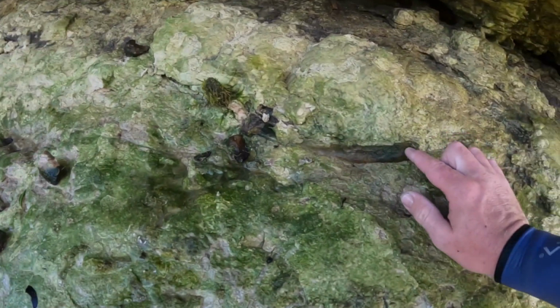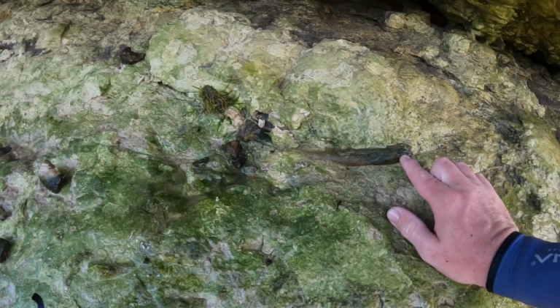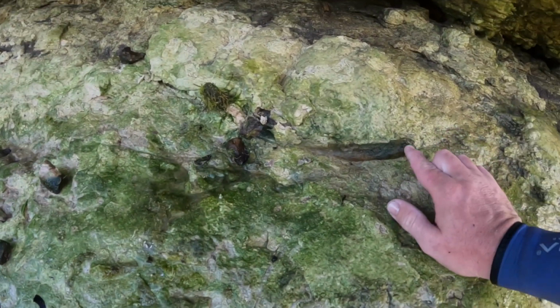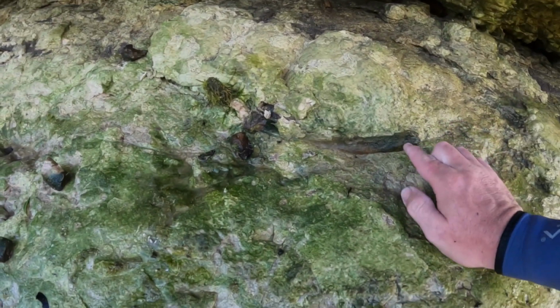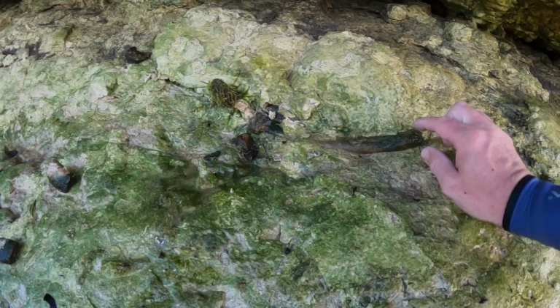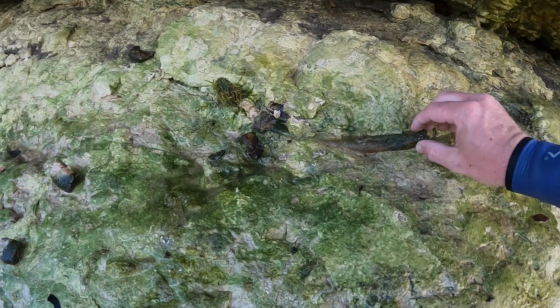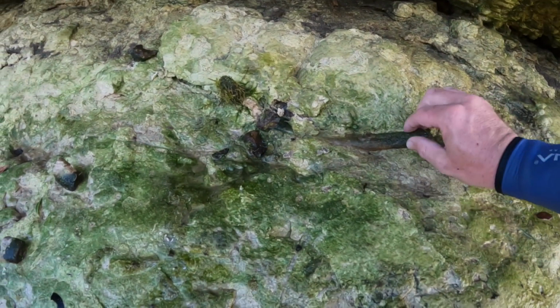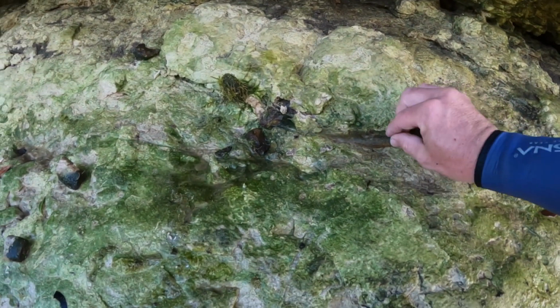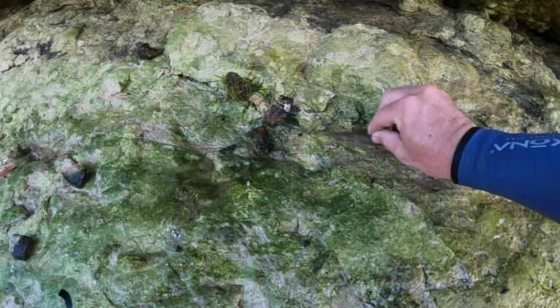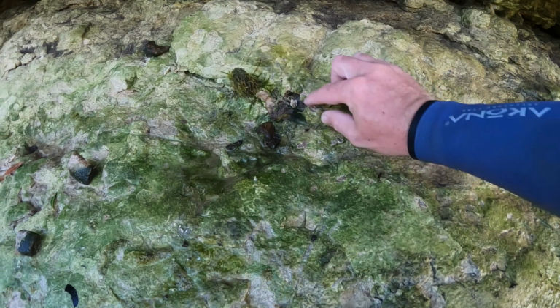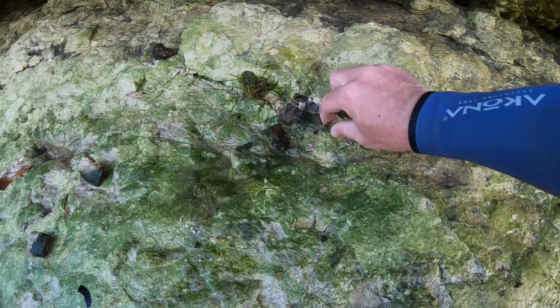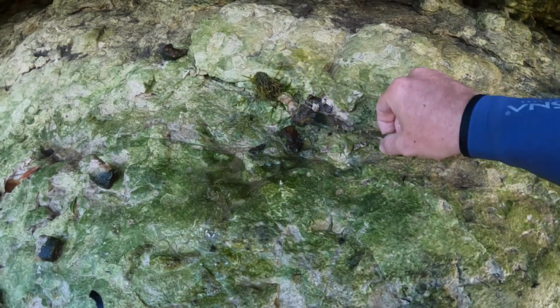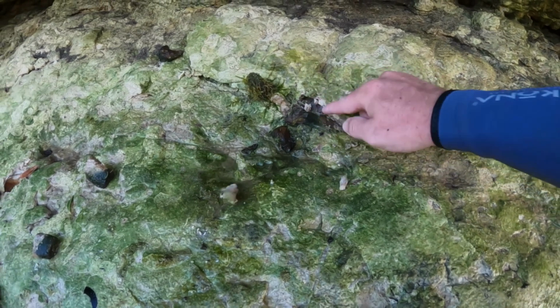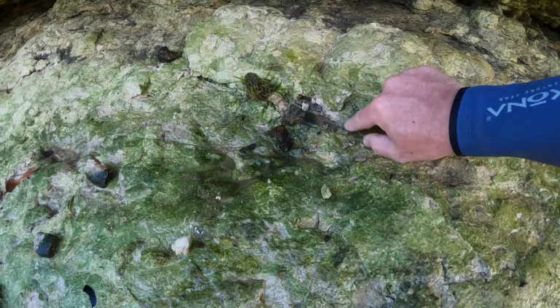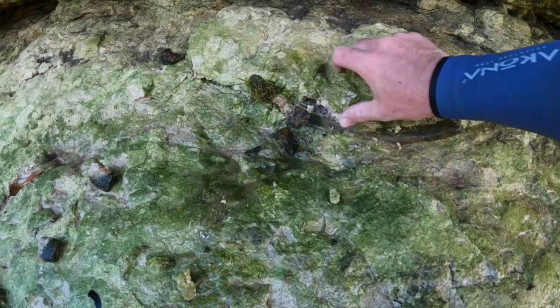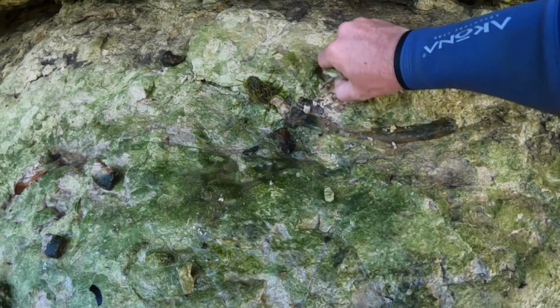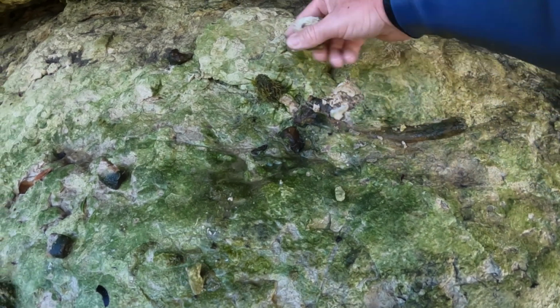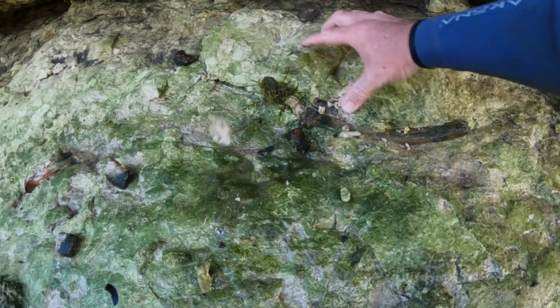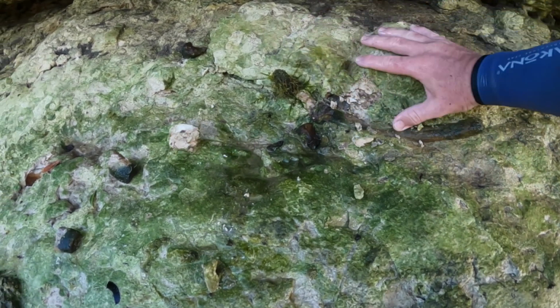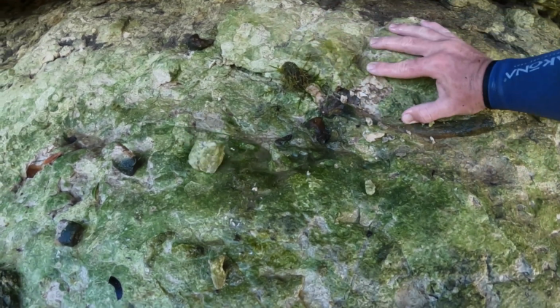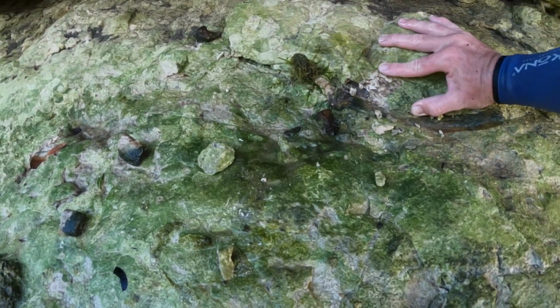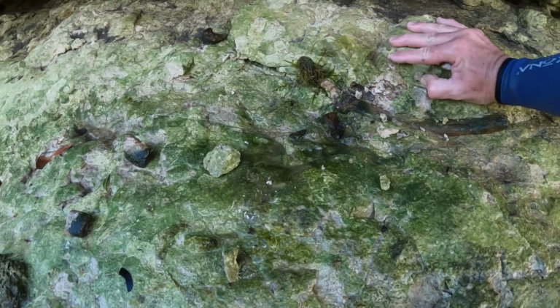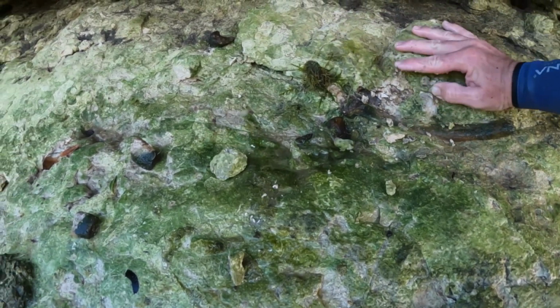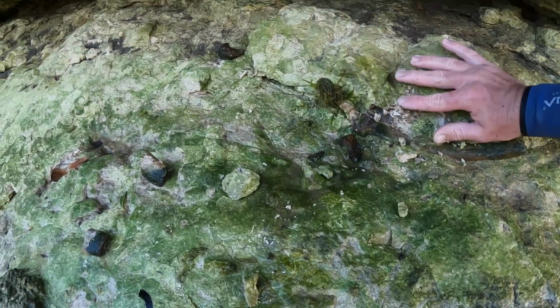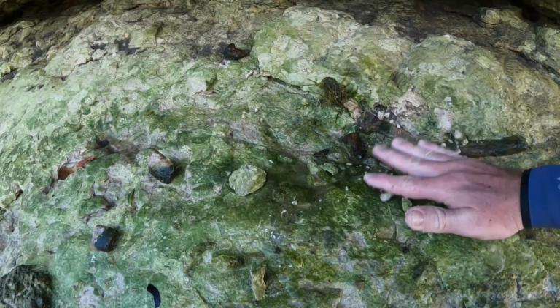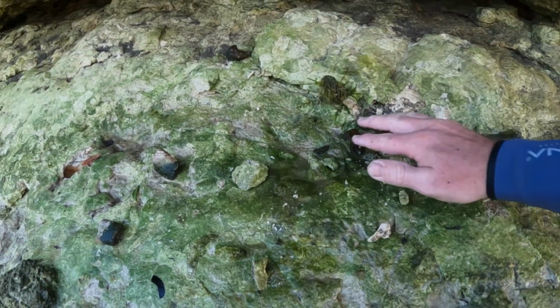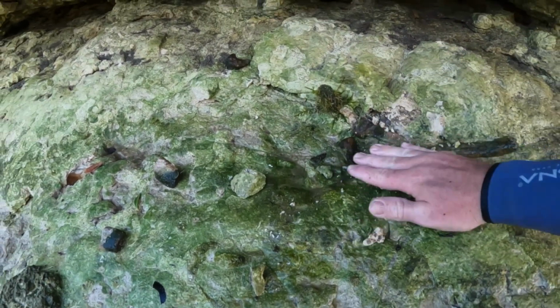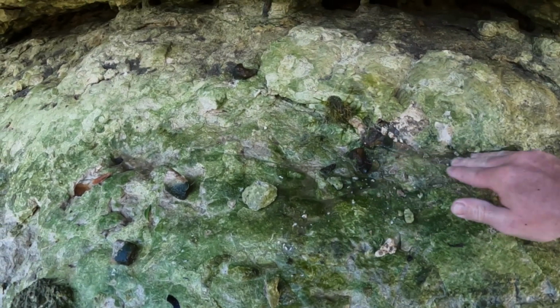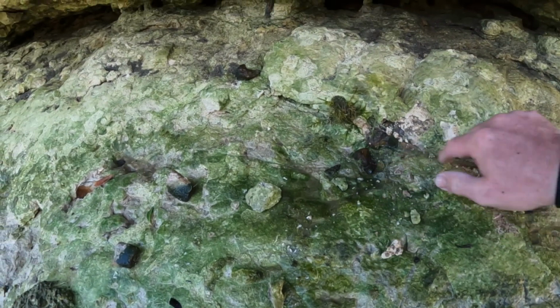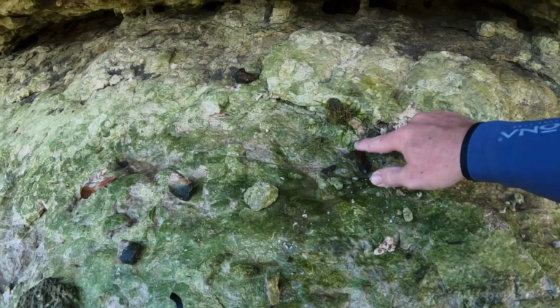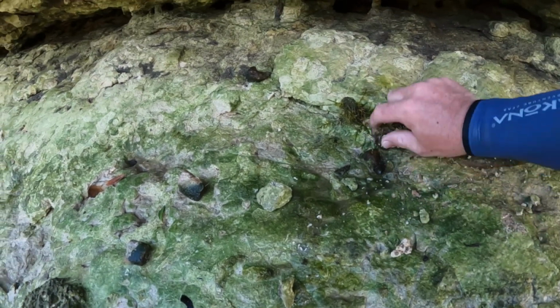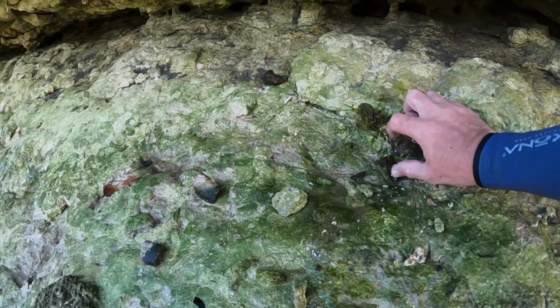I wish that piece would come out because that's a nice big piece. I don't think I have one that big. That is nice — still in there. That shows a lot of our stuff.